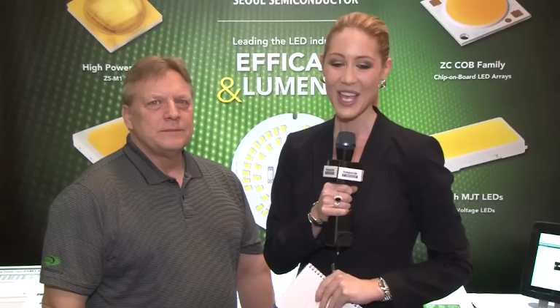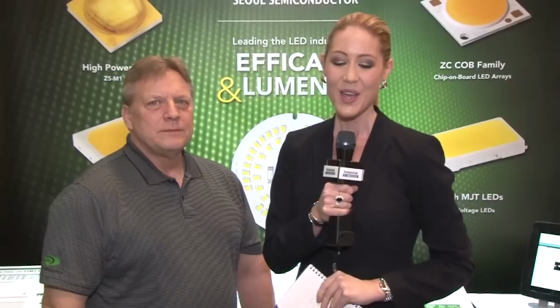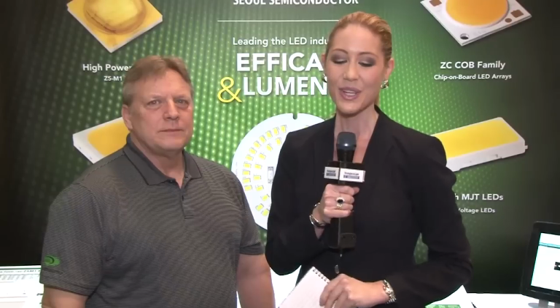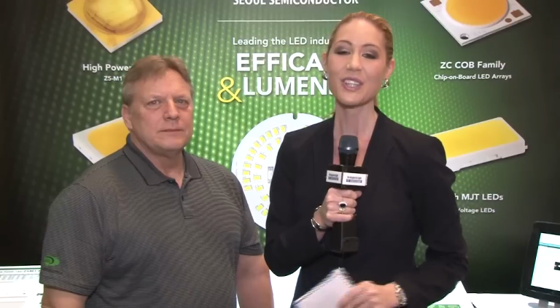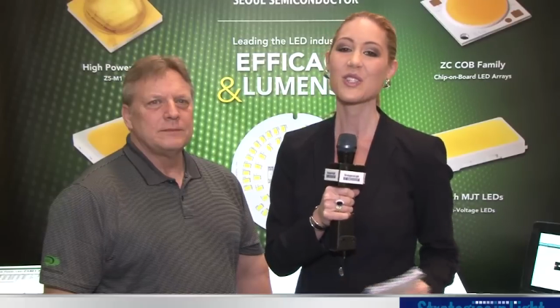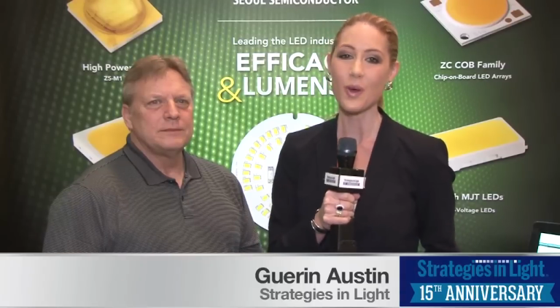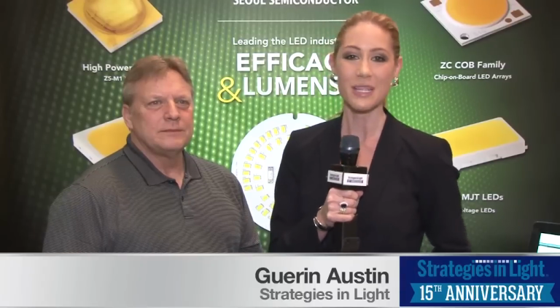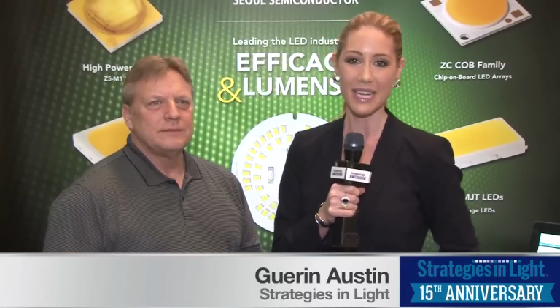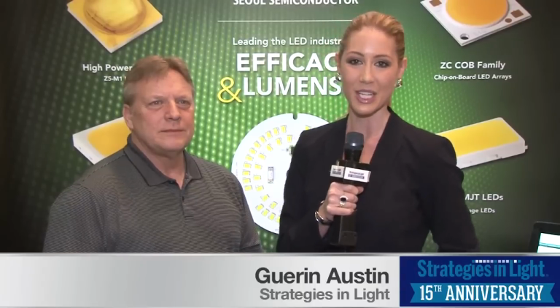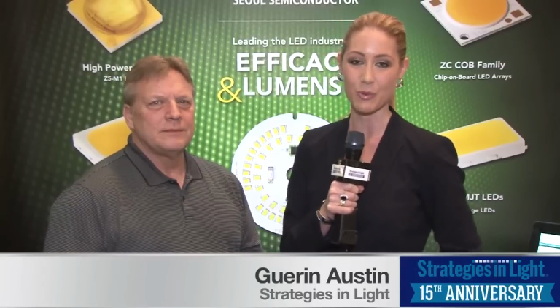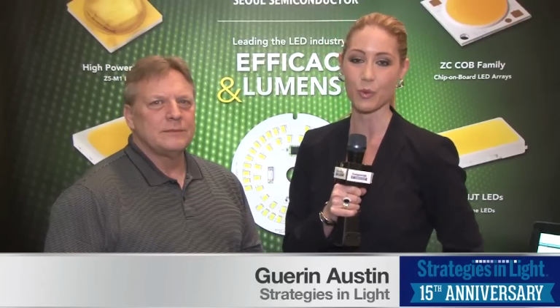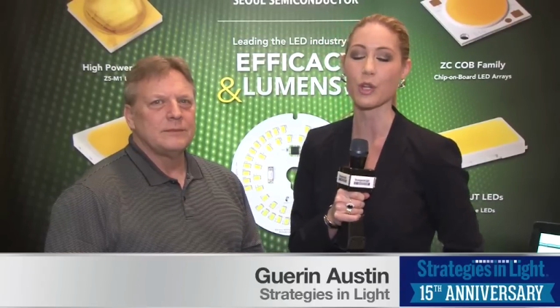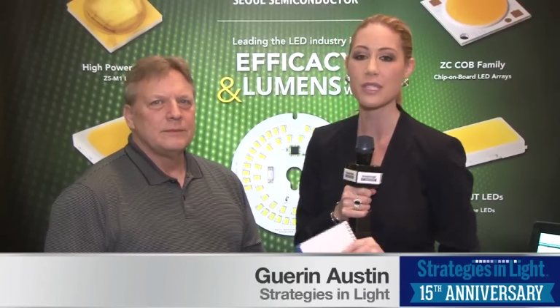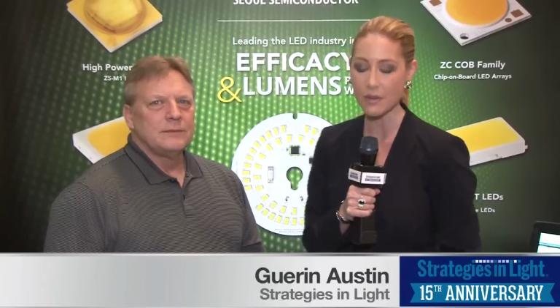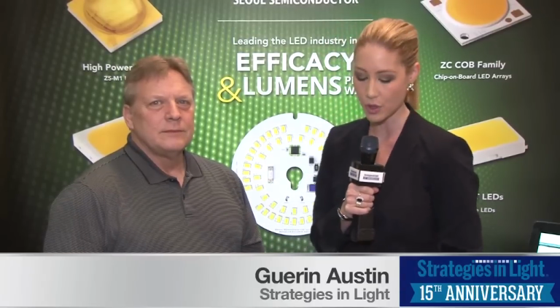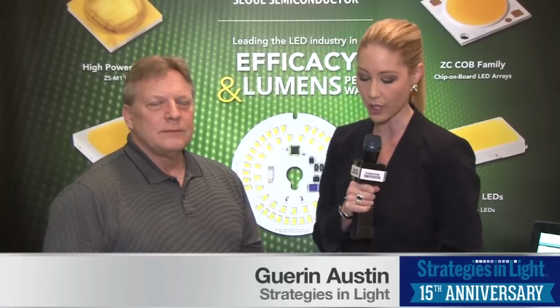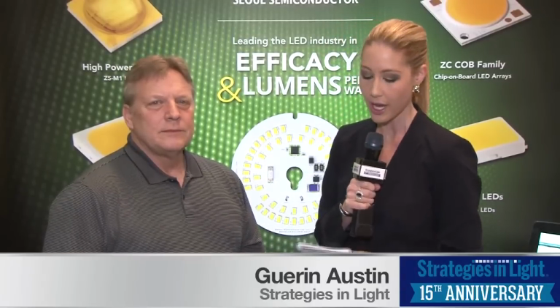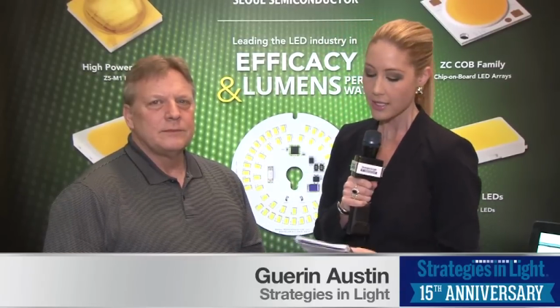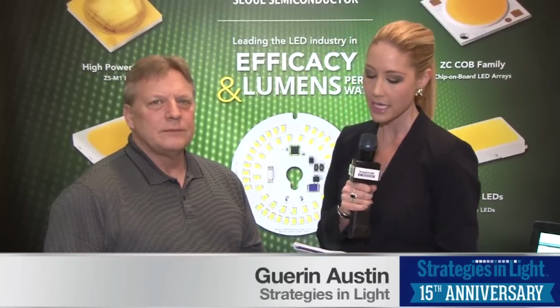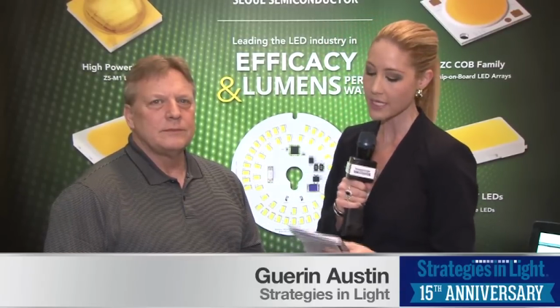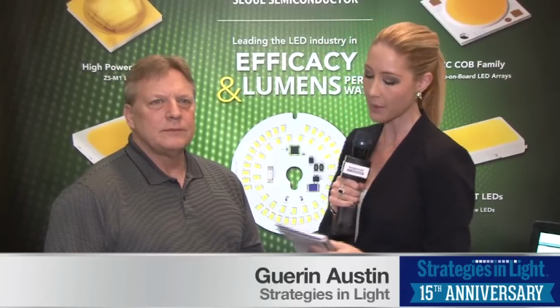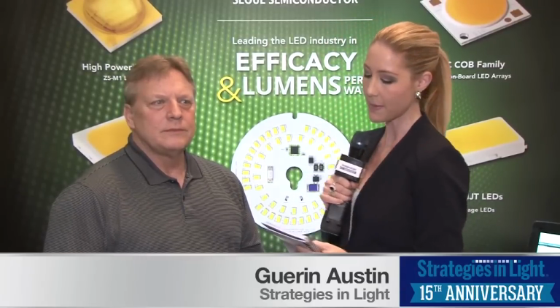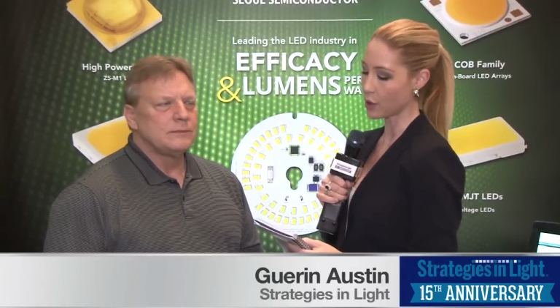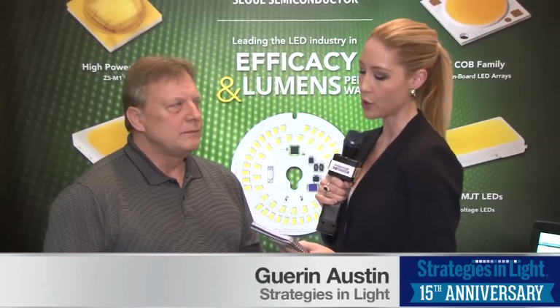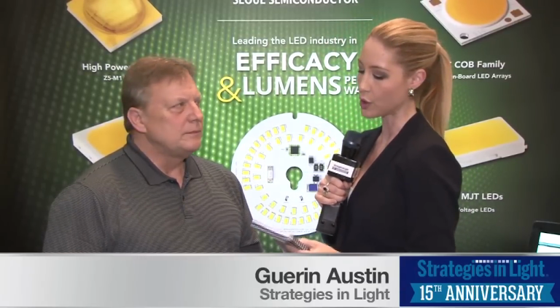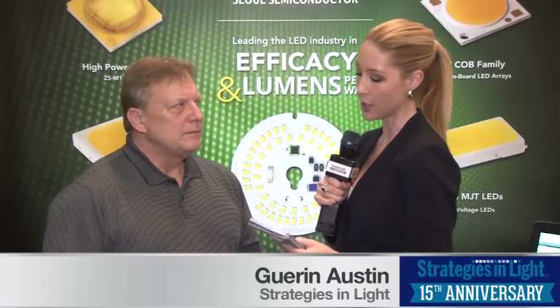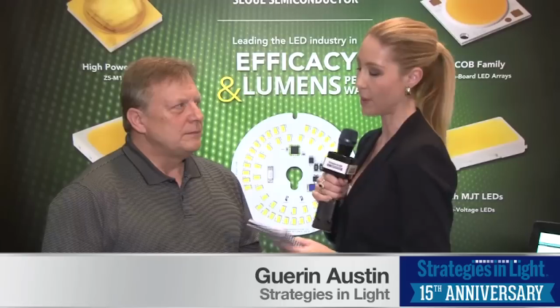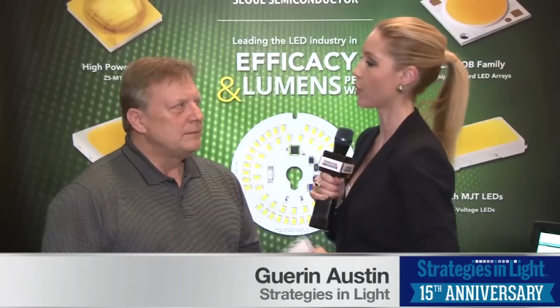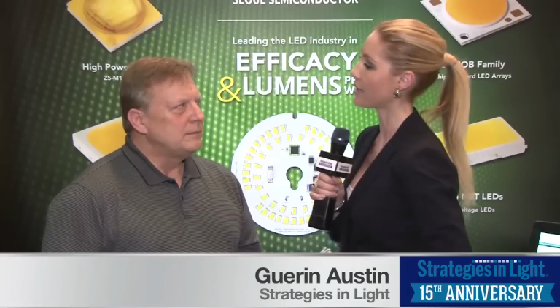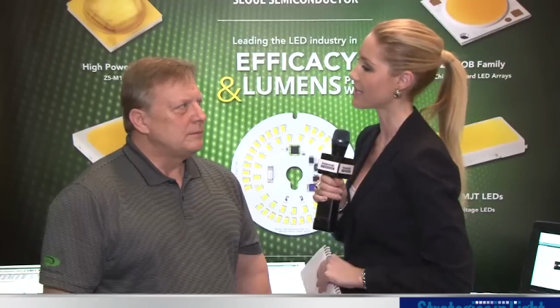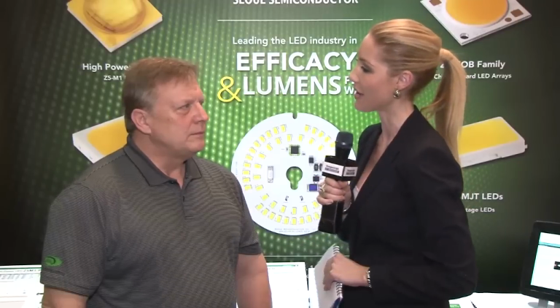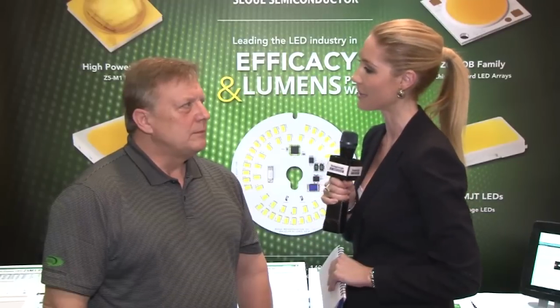We're here at the Sol Semiconductor booth with Steve Mazurek. Steve, tell me about your new chip onboard LED family.